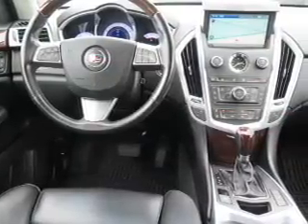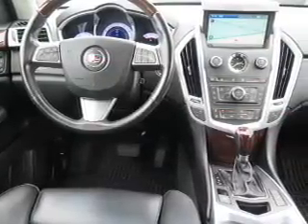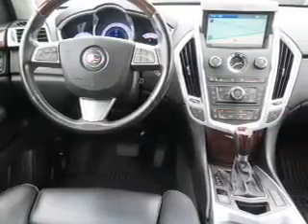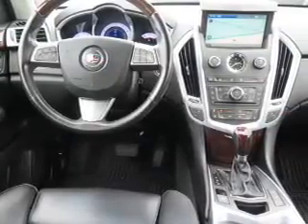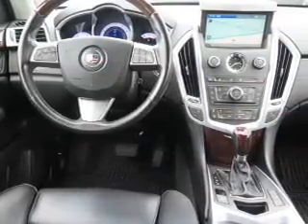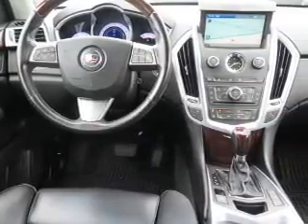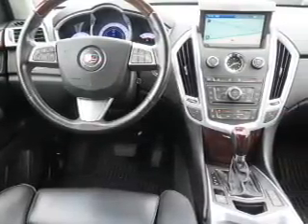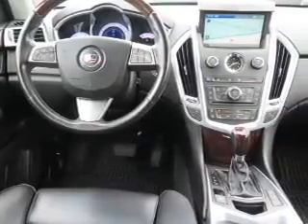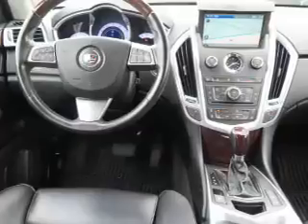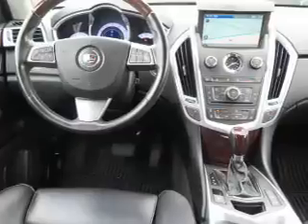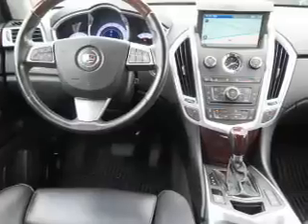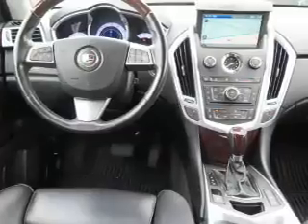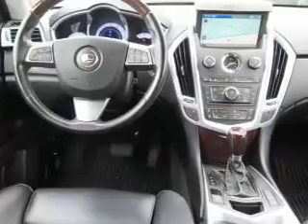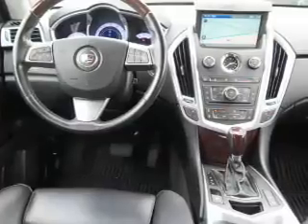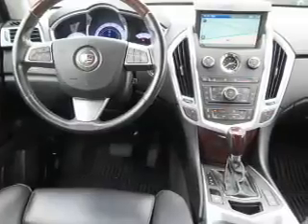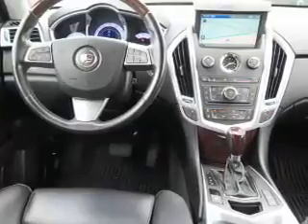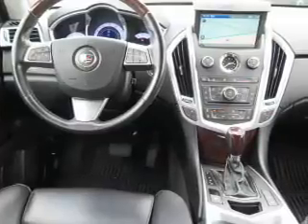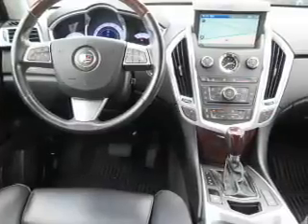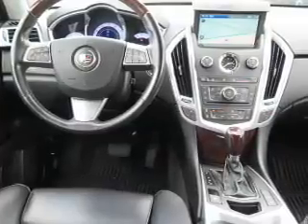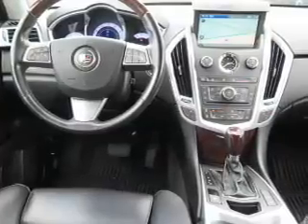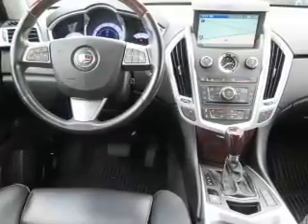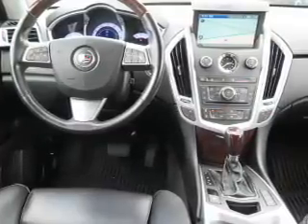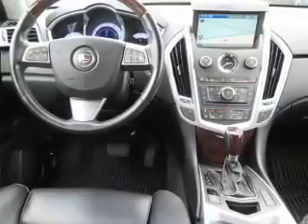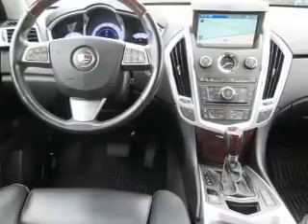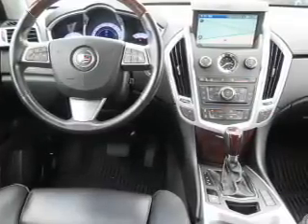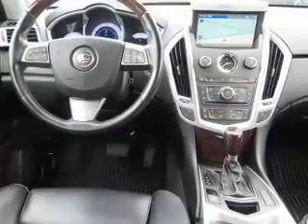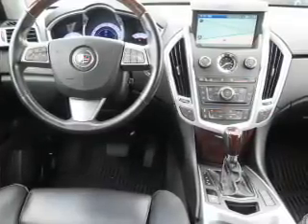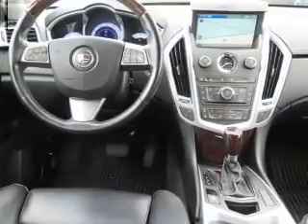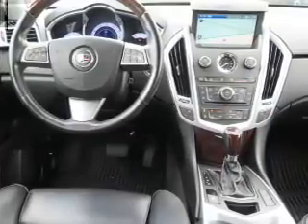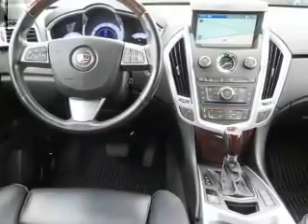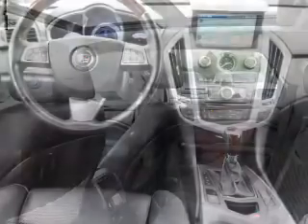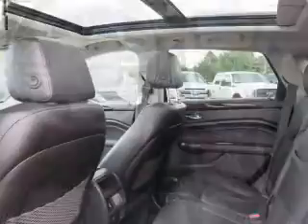Remote start, steering wheel controls, a premium sound system, automatic climate control, and a backup camera.